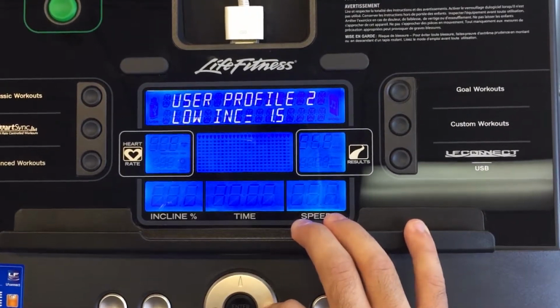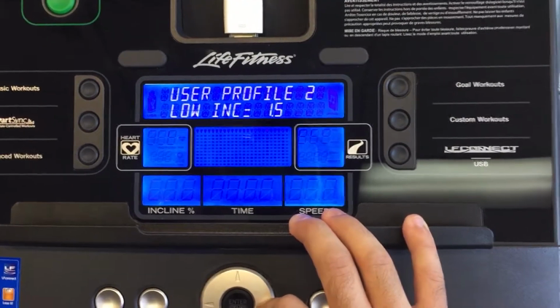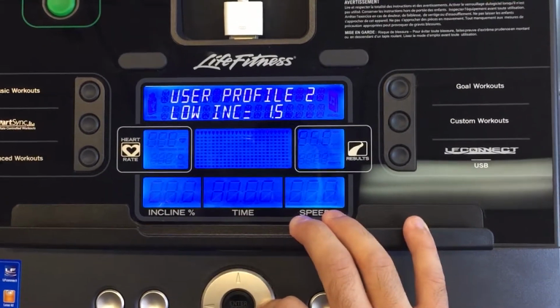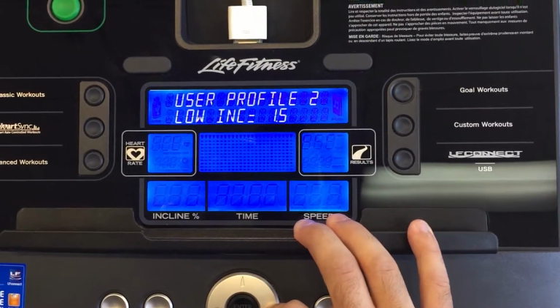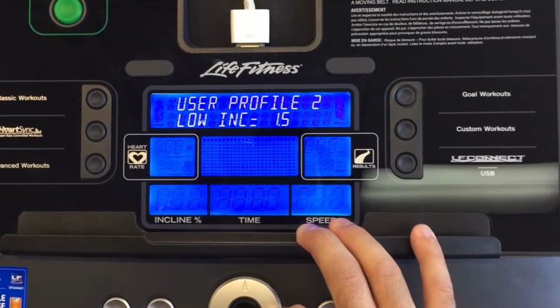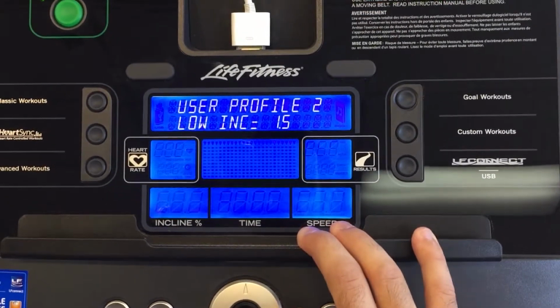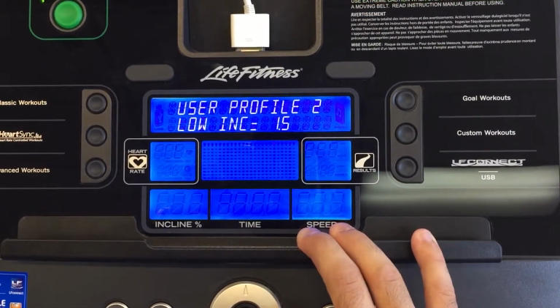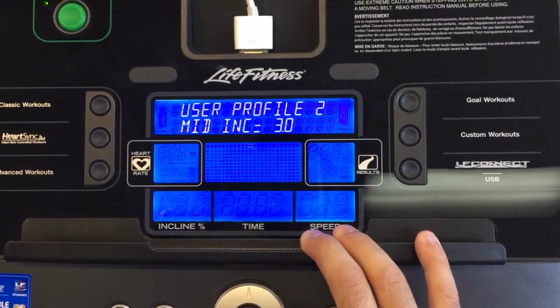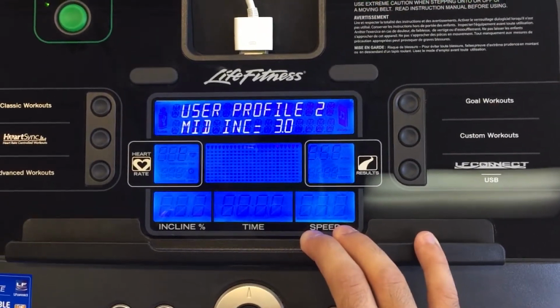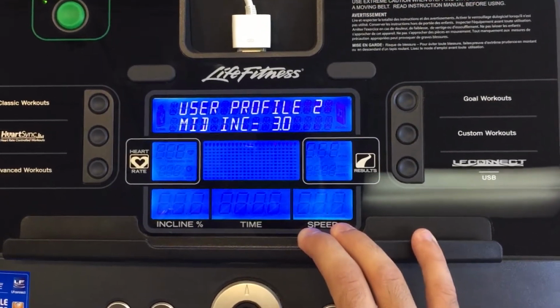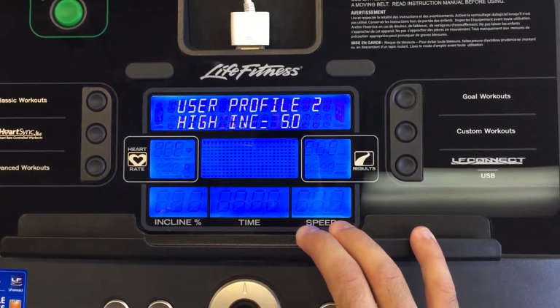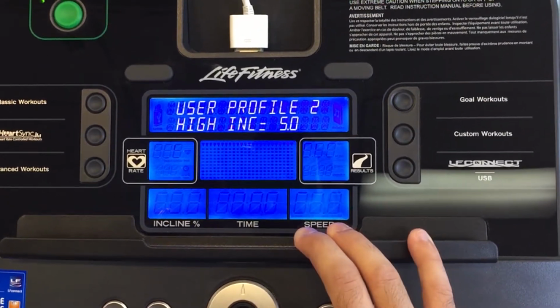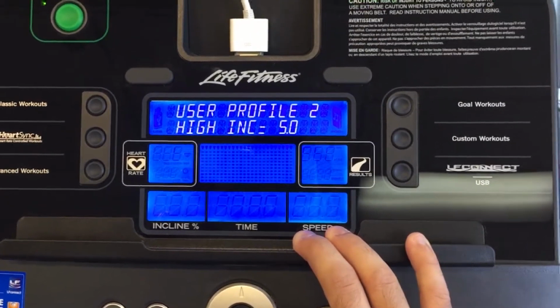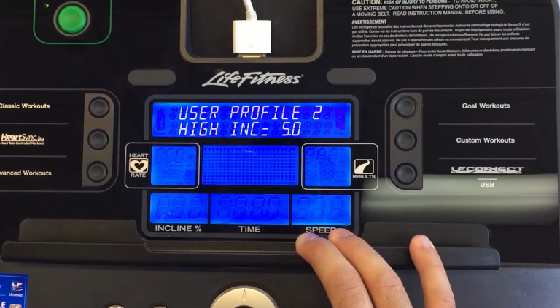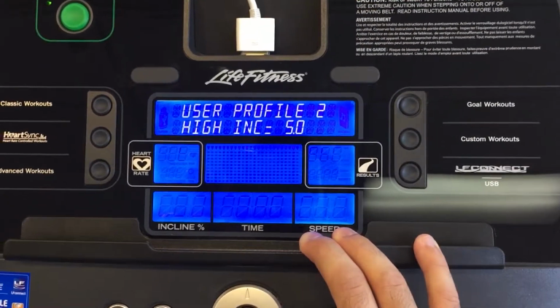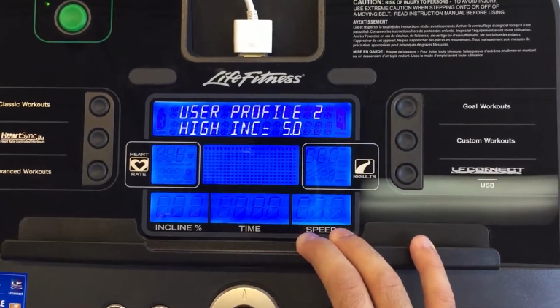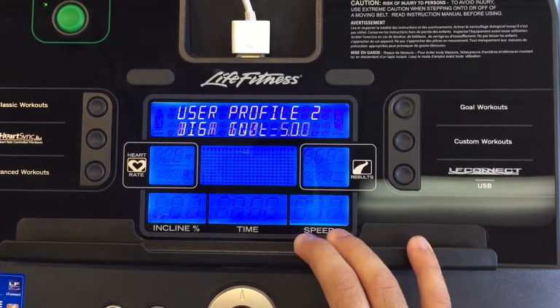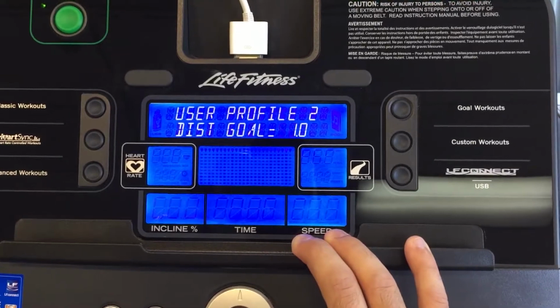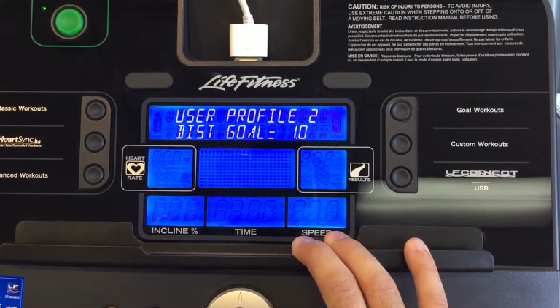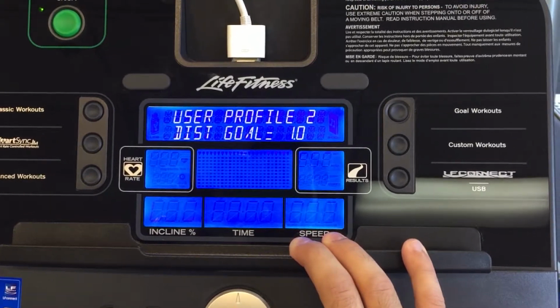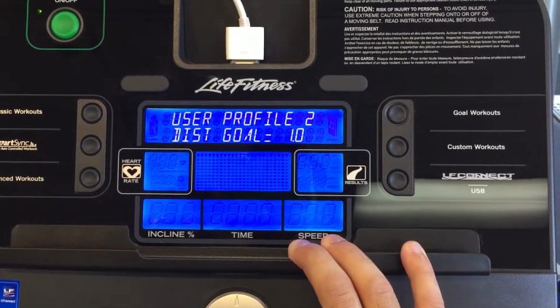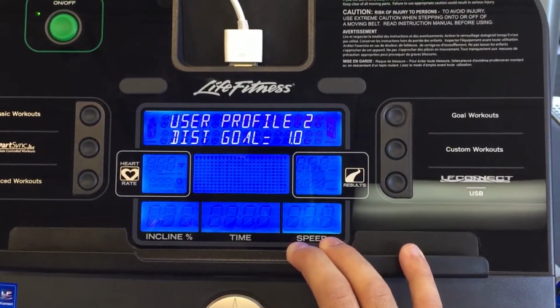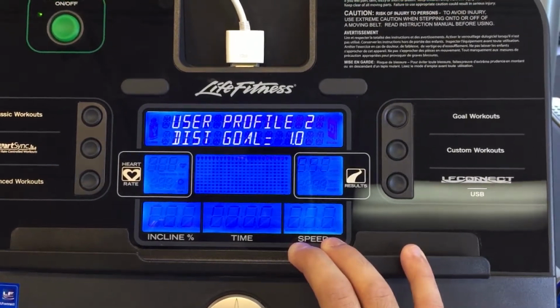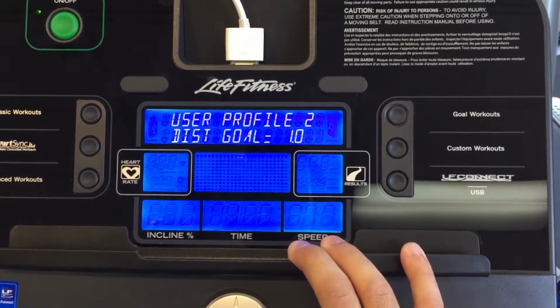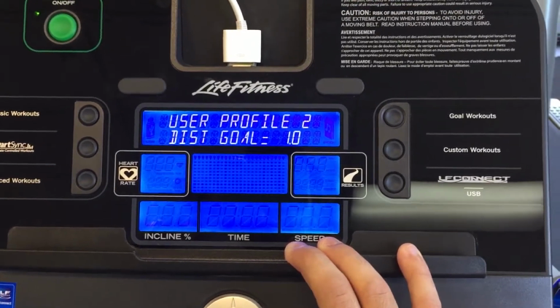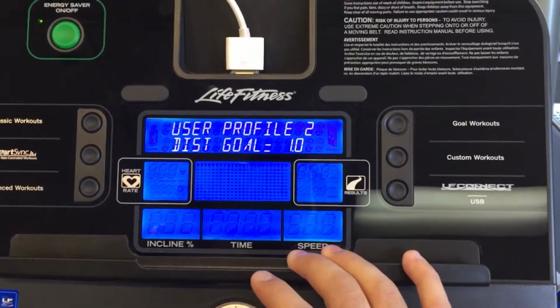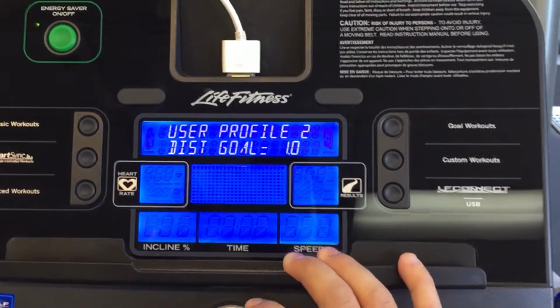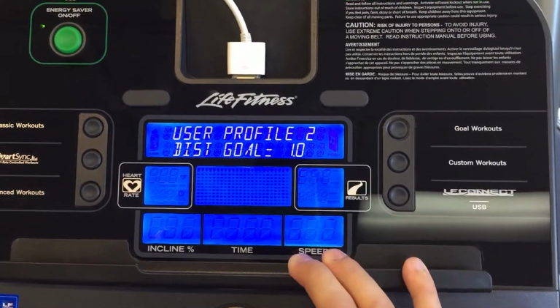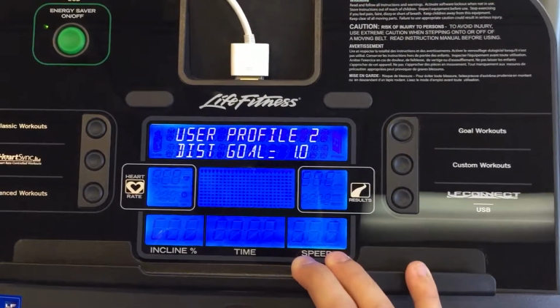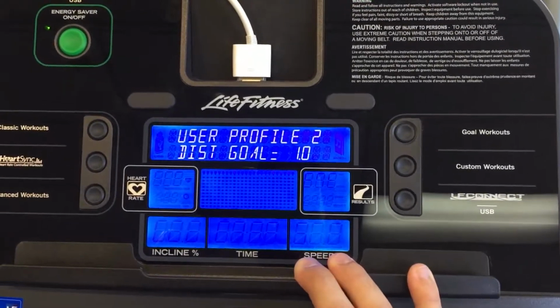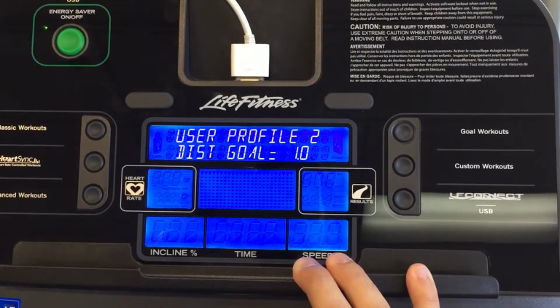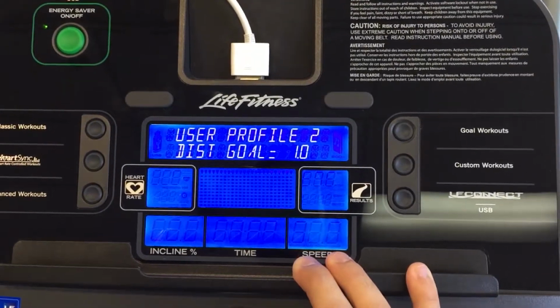Next, you're going to set a low, a medium, and a high incline. And then what a typical distance goal would be.